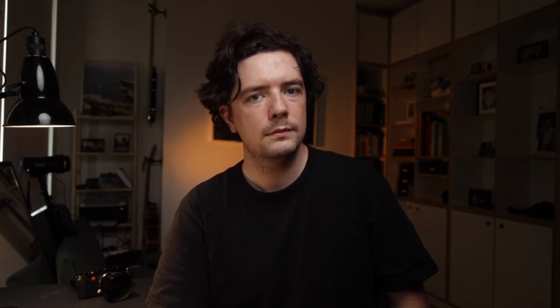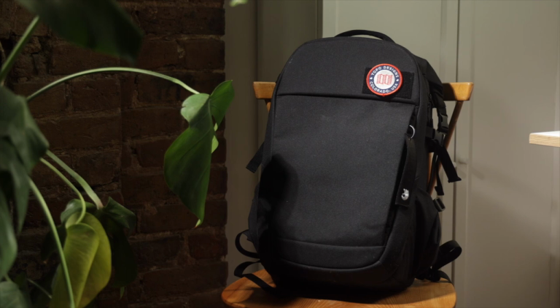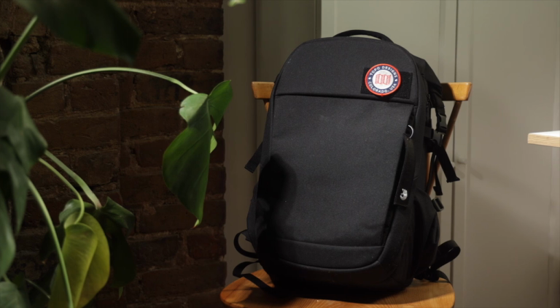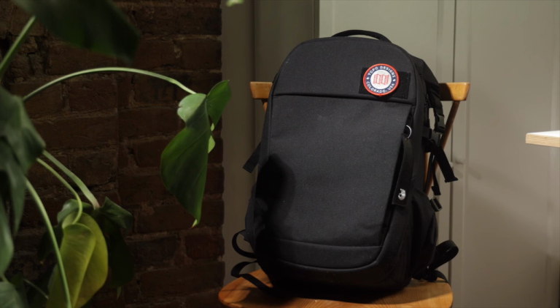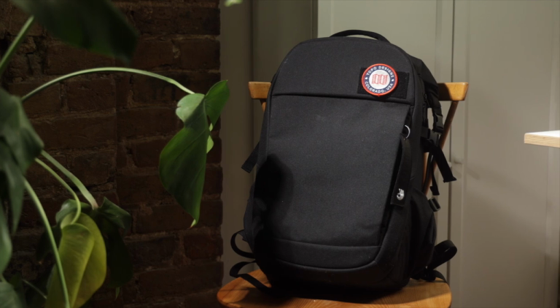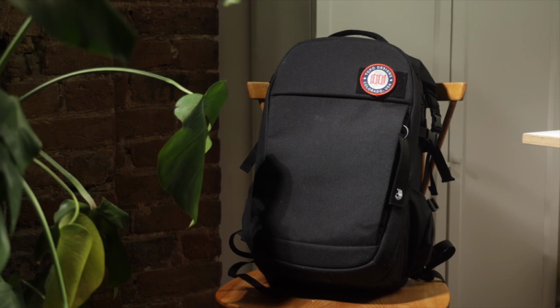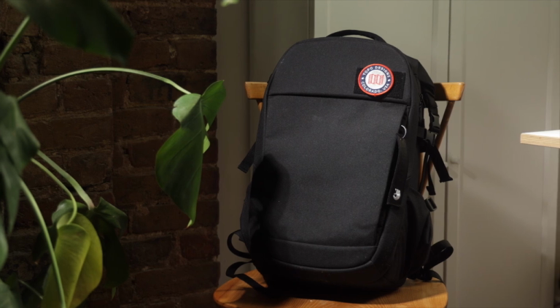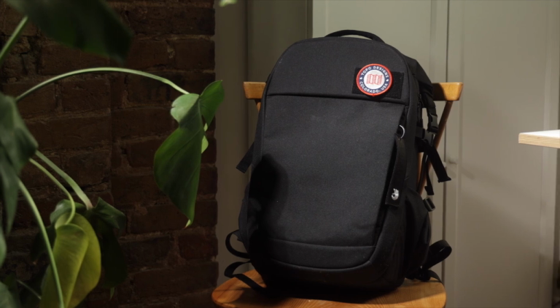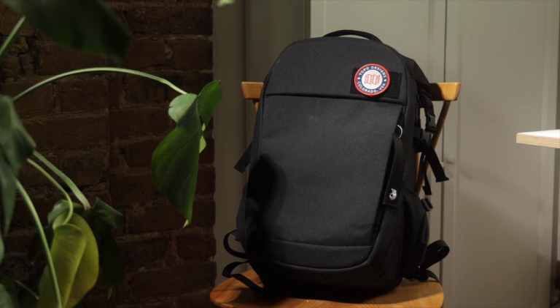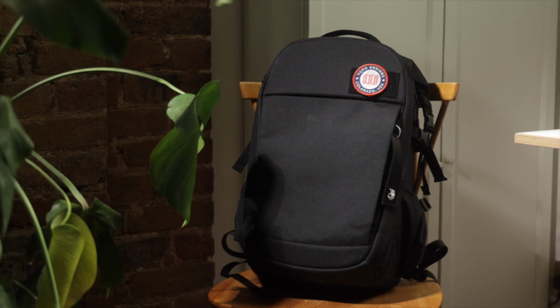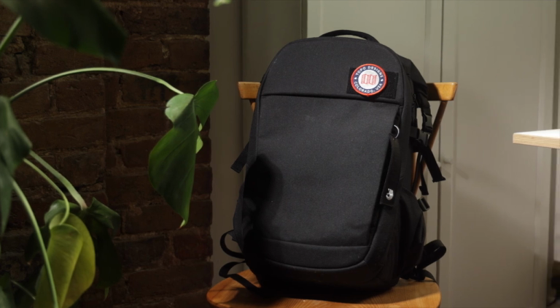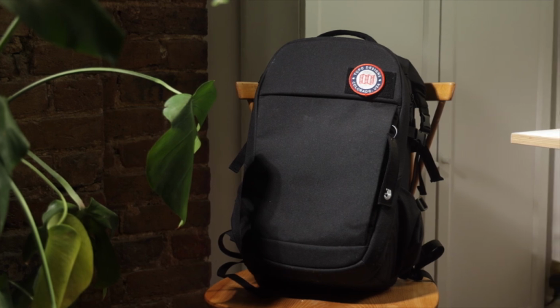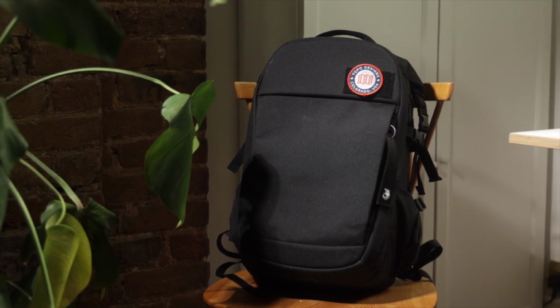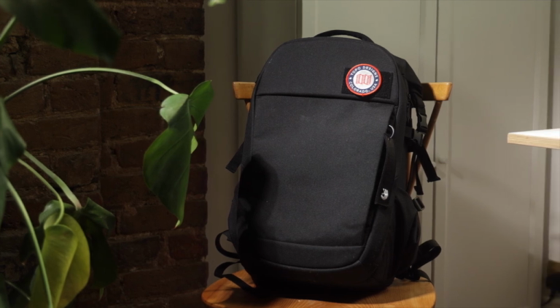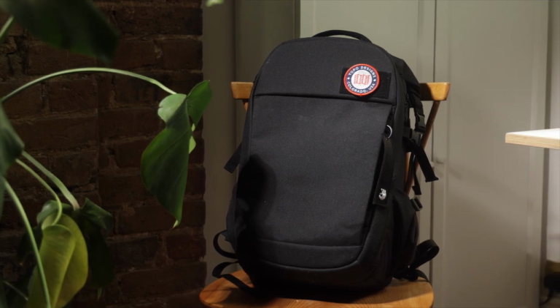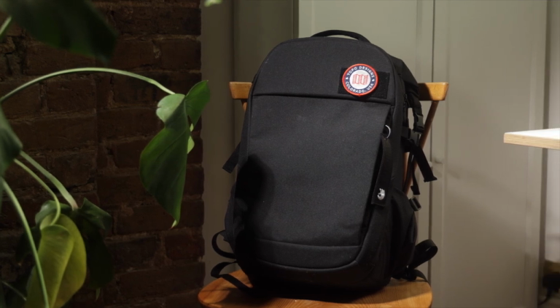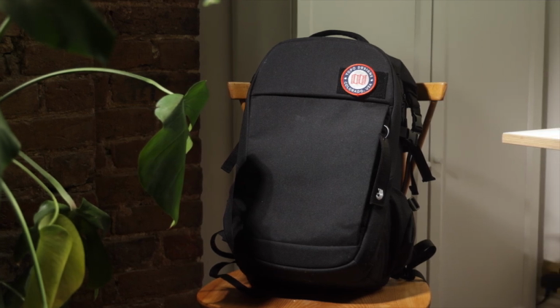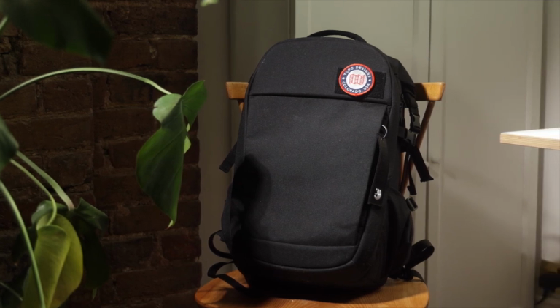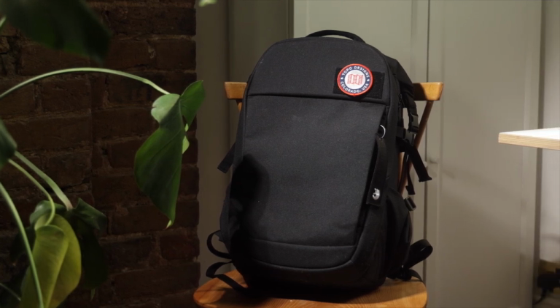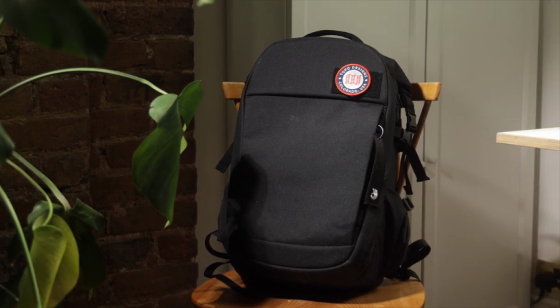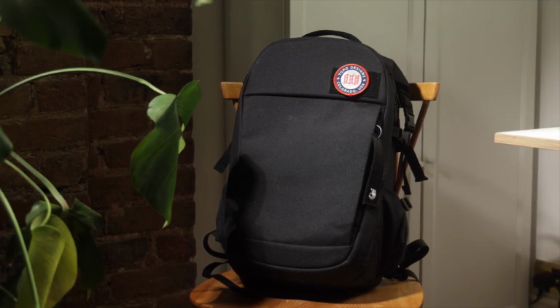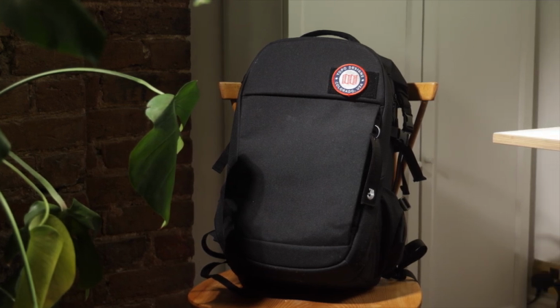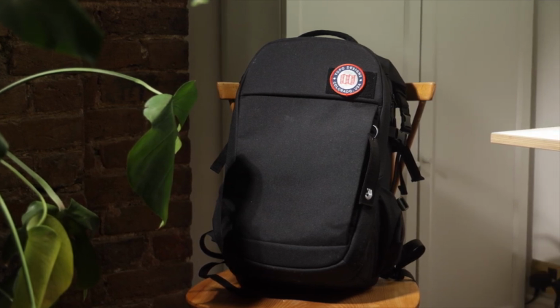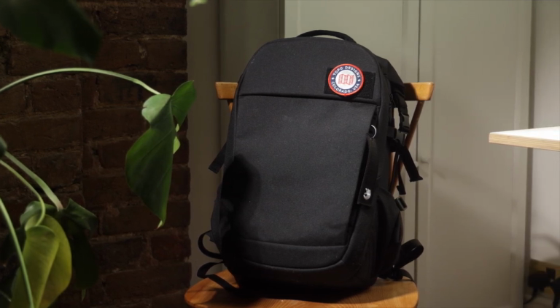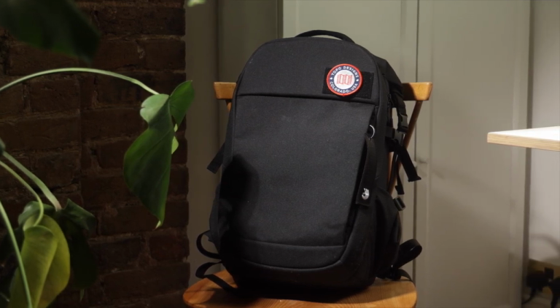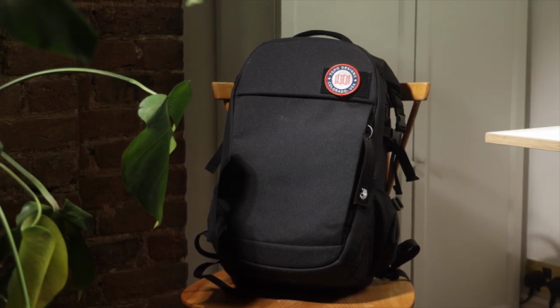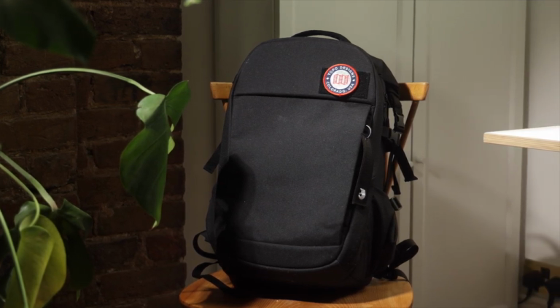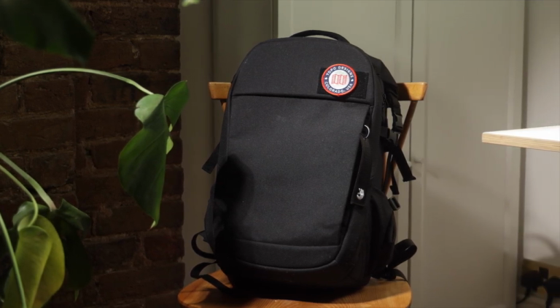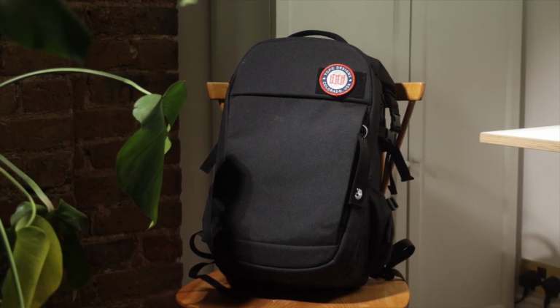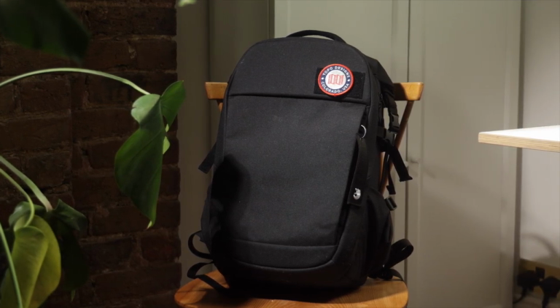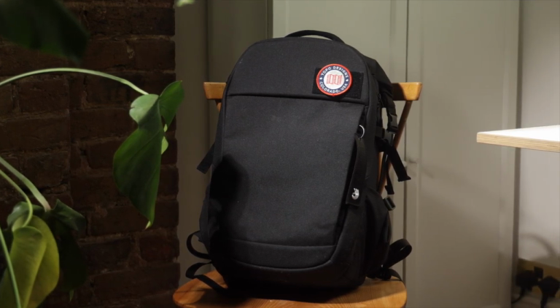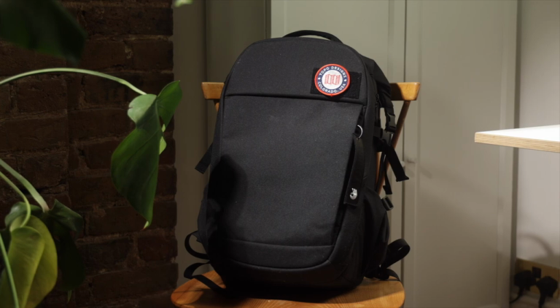I'll come right out and say it — this is a great camera bag. But compared to what? Let's take a look.